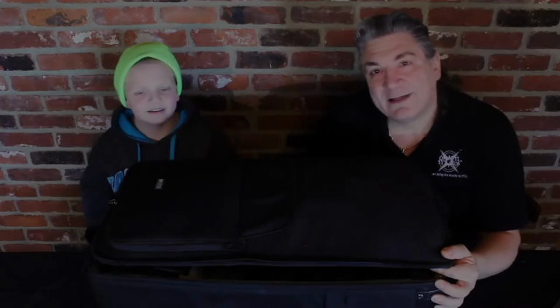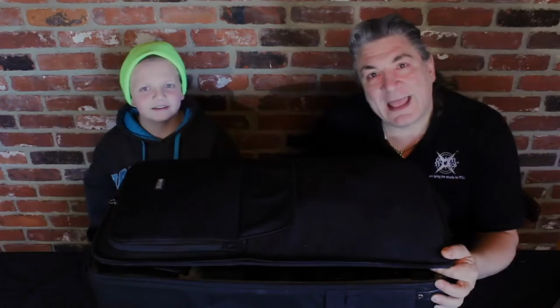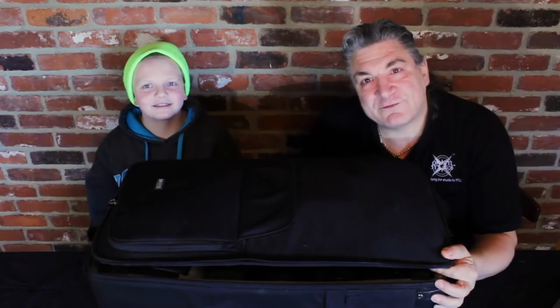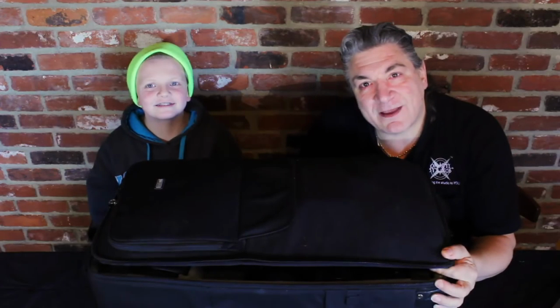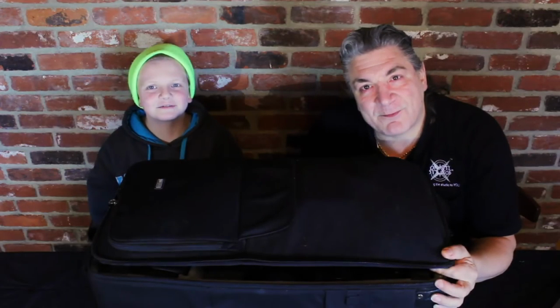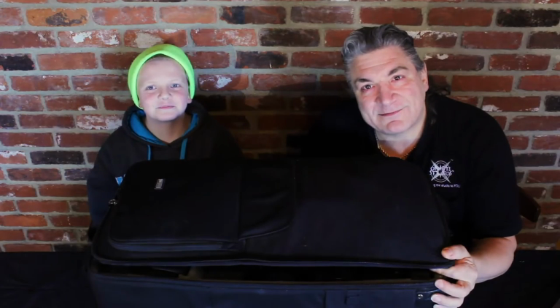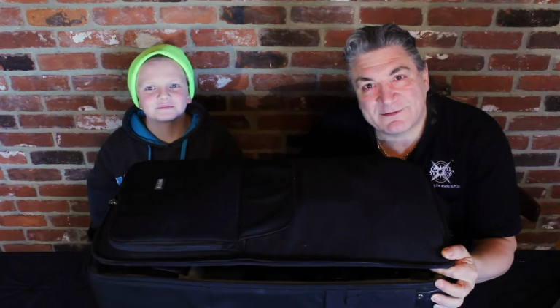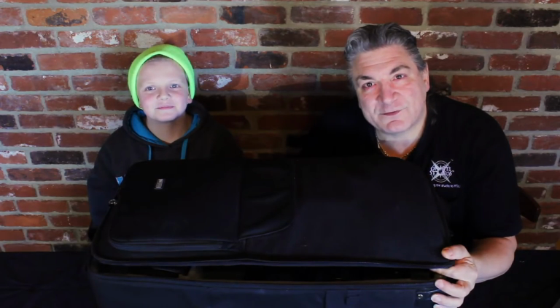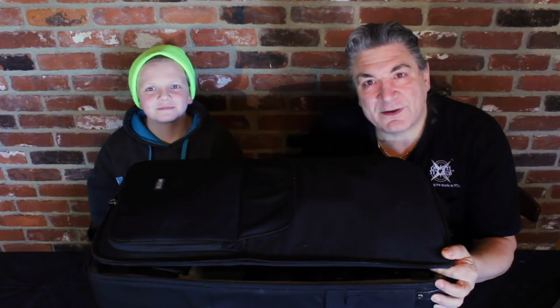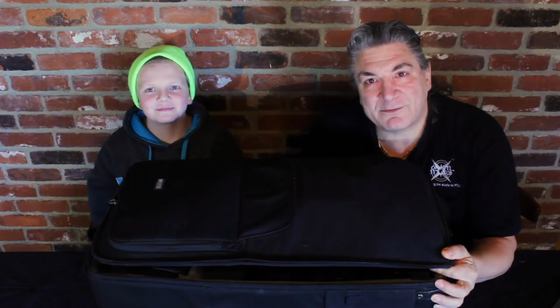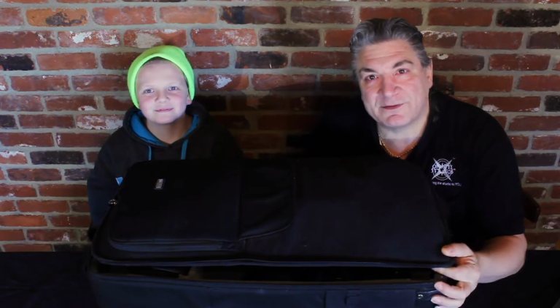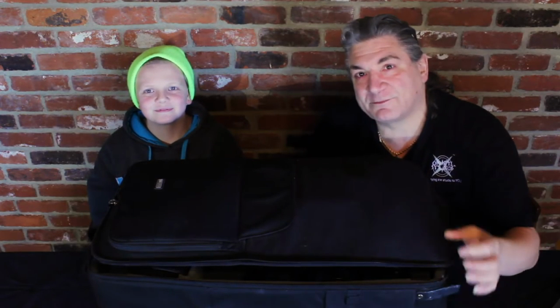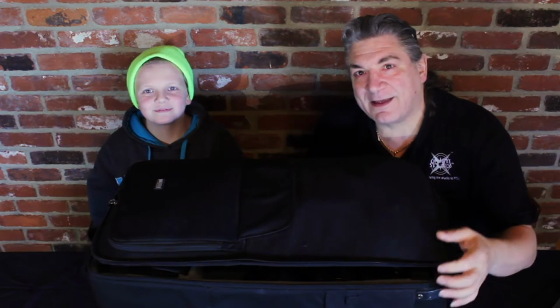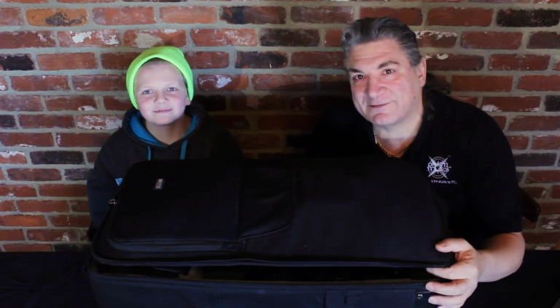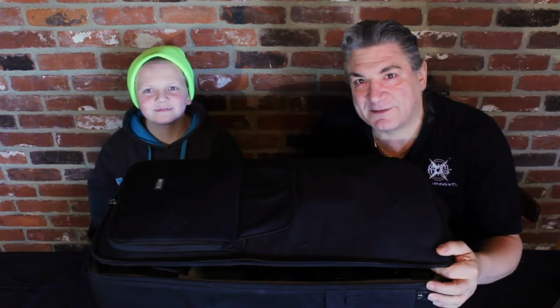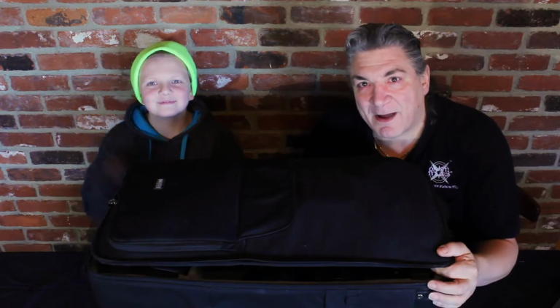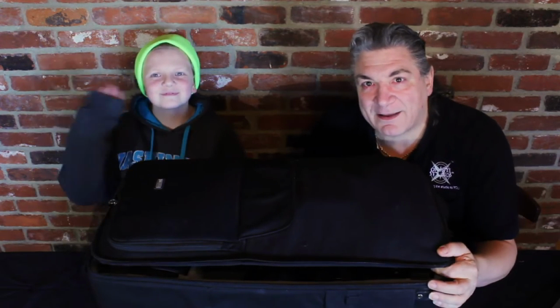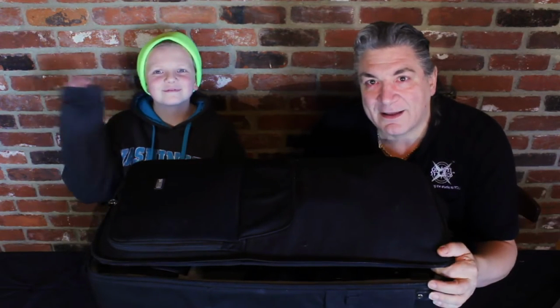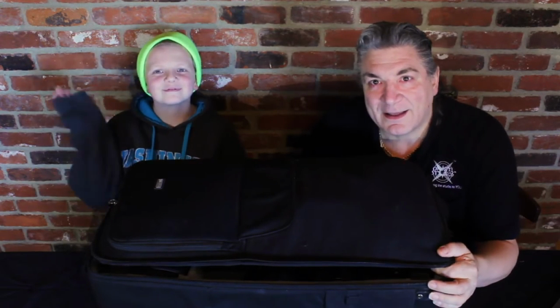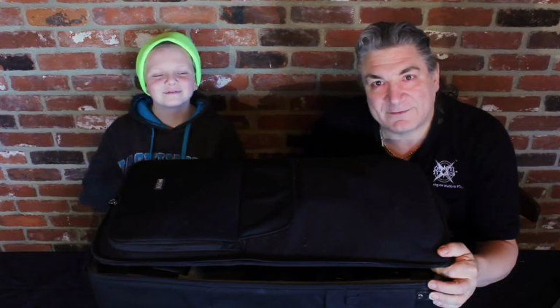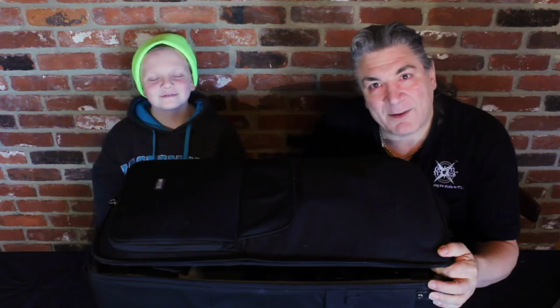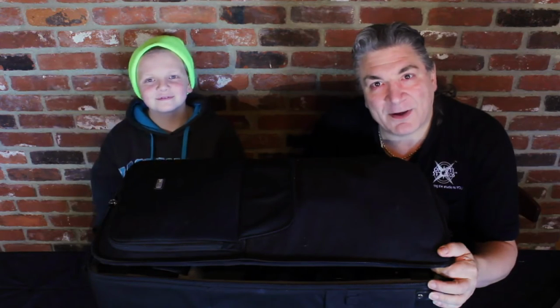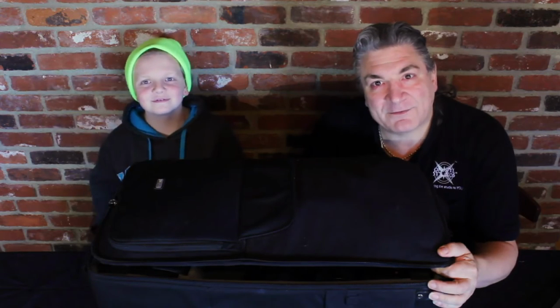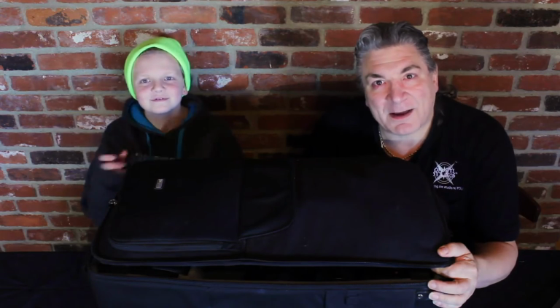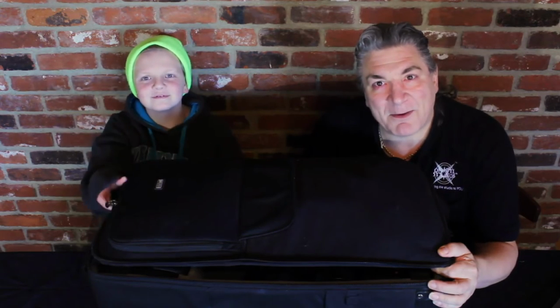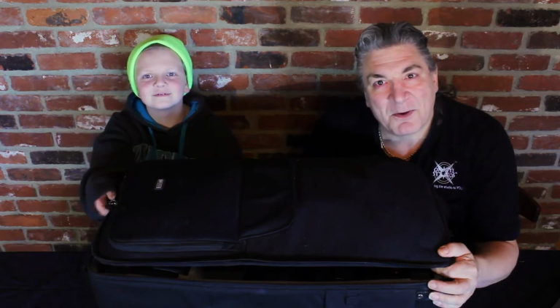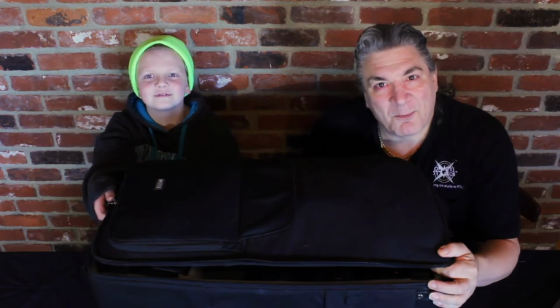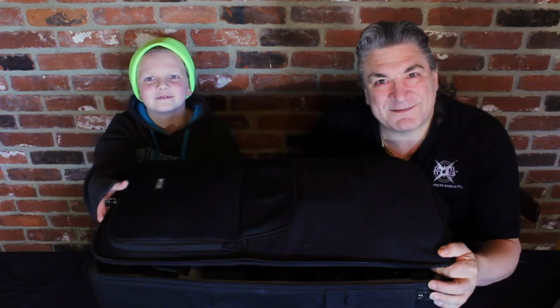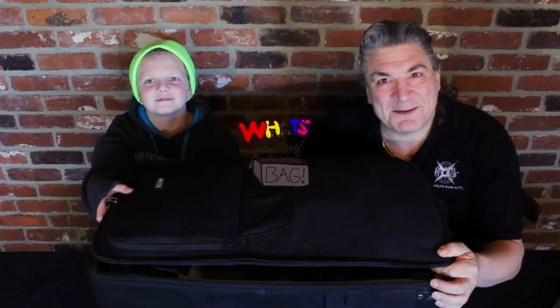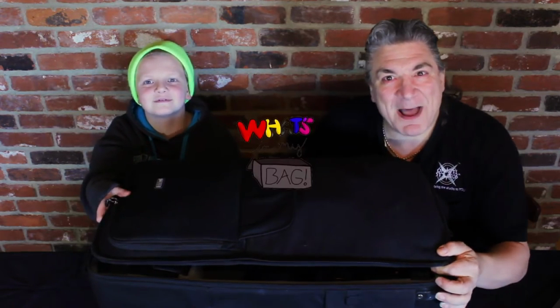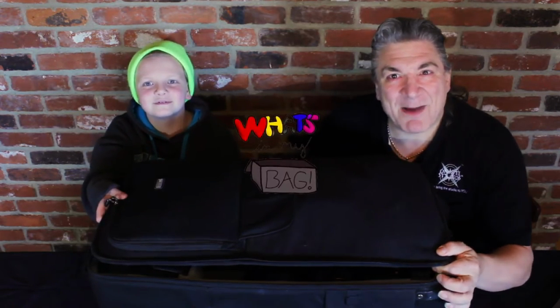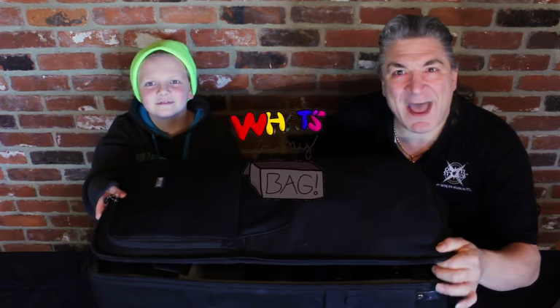Hey, it's Jay from OnSite Studios and this is my assistant Mike. Today we're going to talk about what's in my bag.